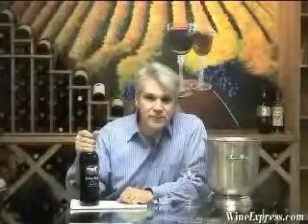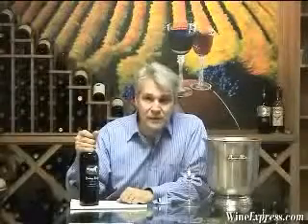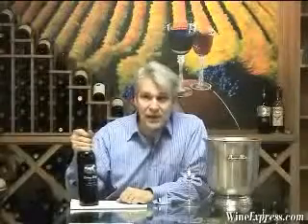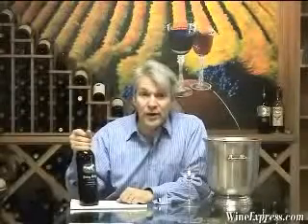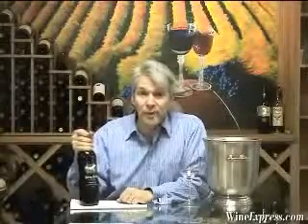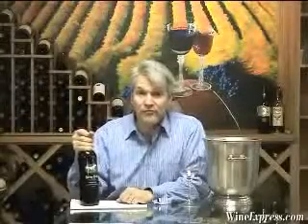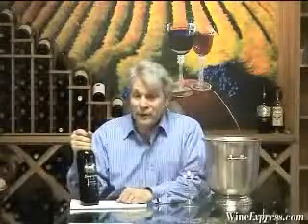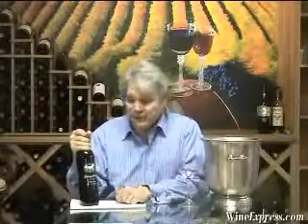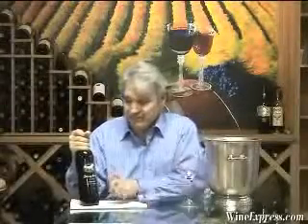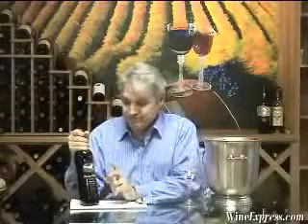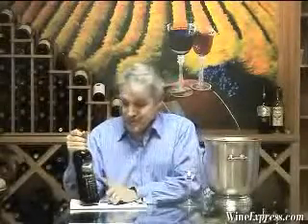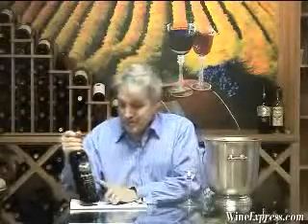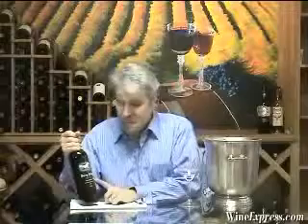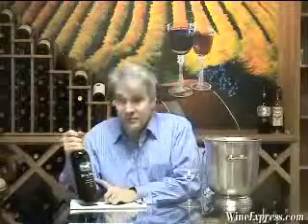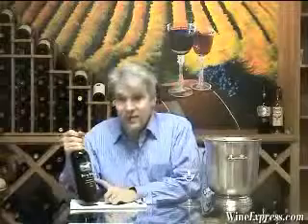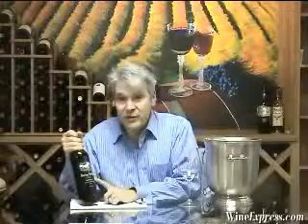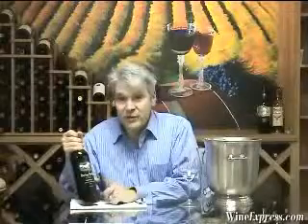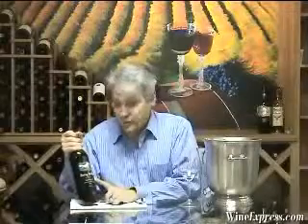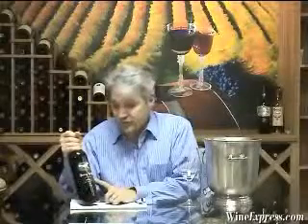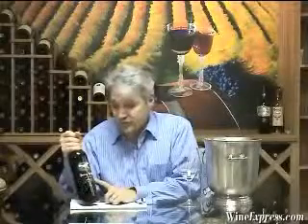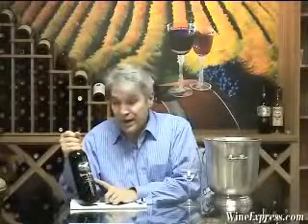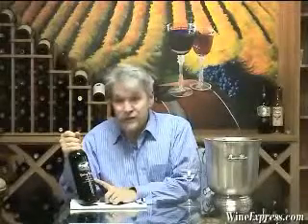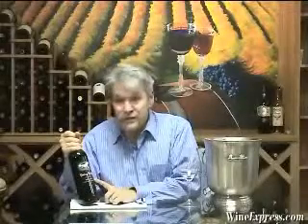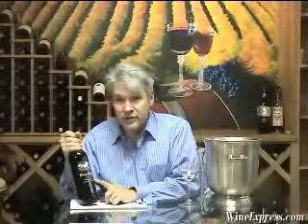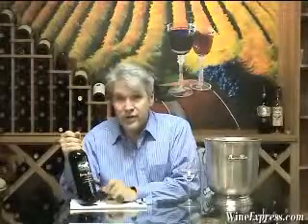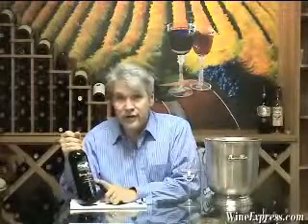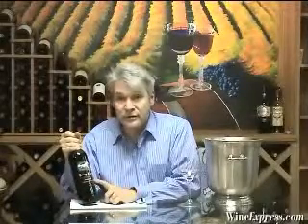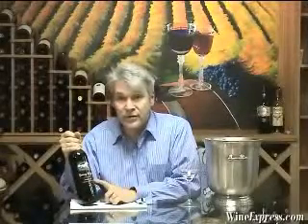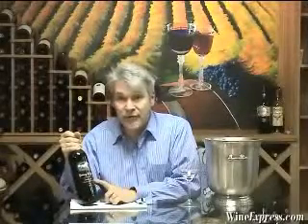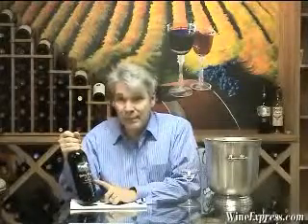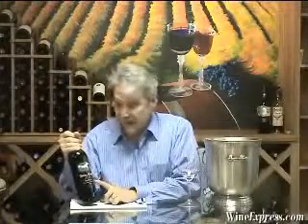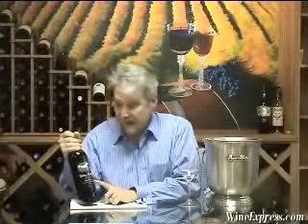I've got a great wine for you today. This is our Daisy Ridge Reserve Meritage 2003 Napa Valley.